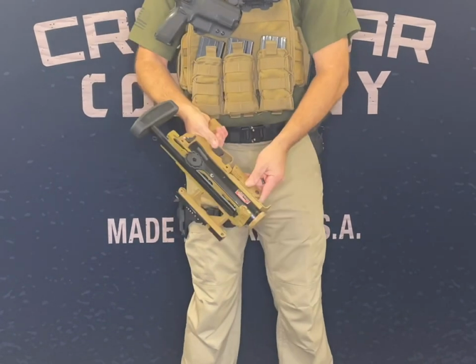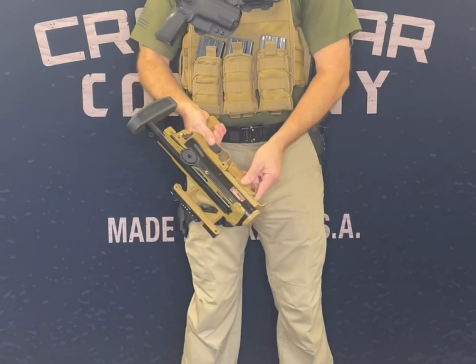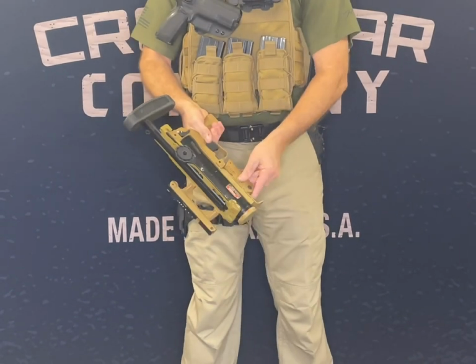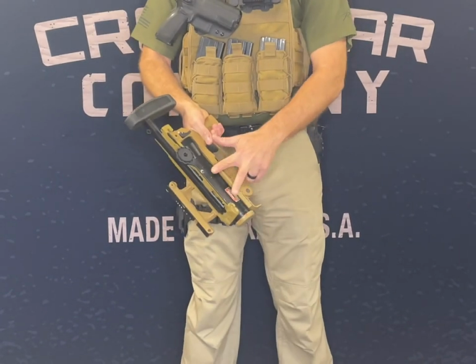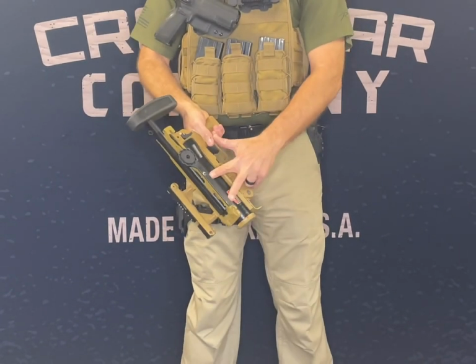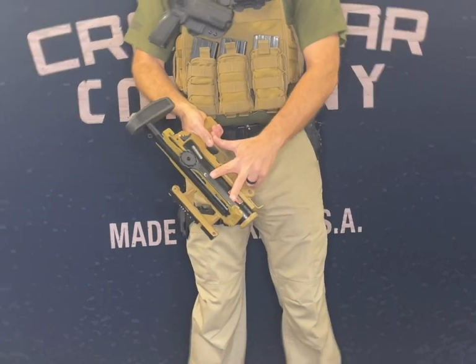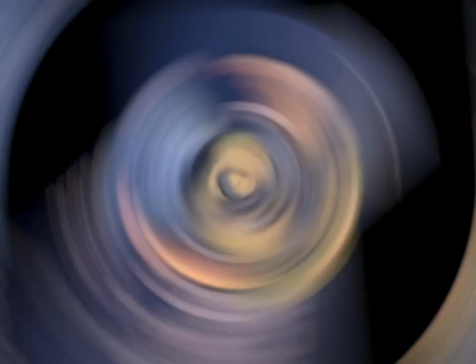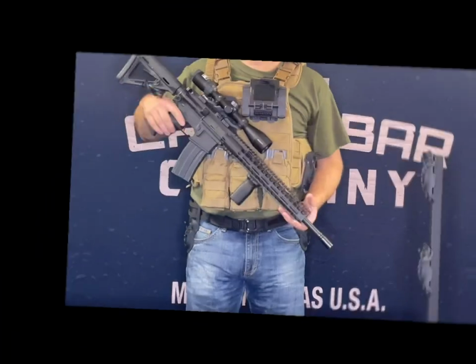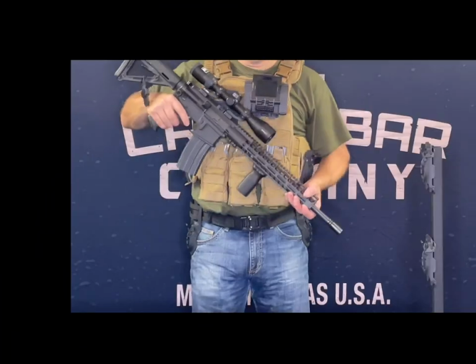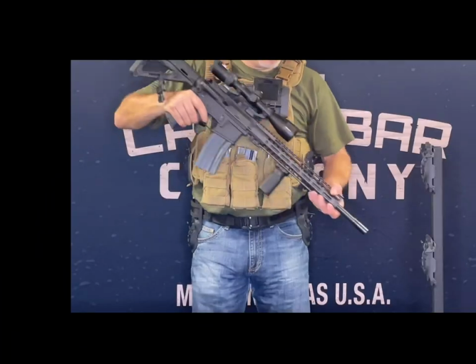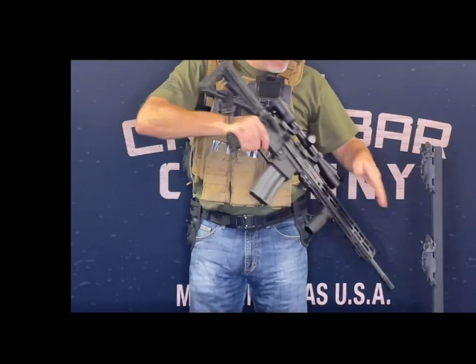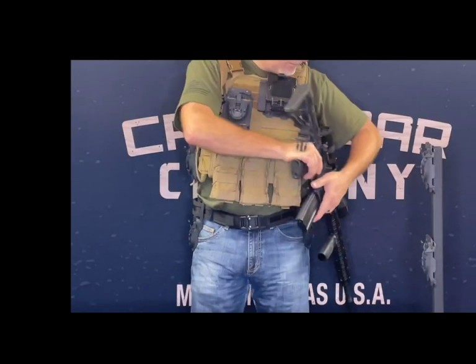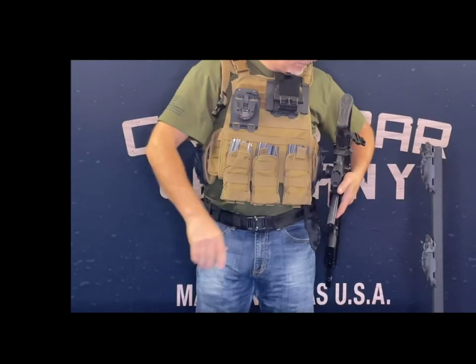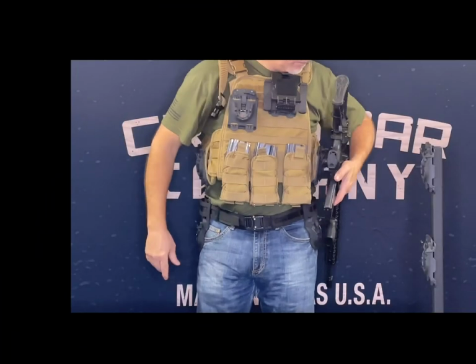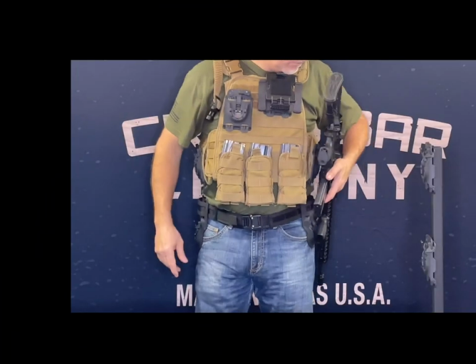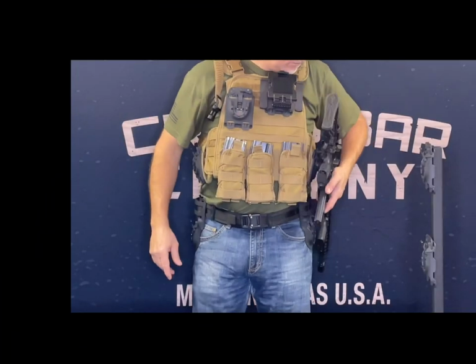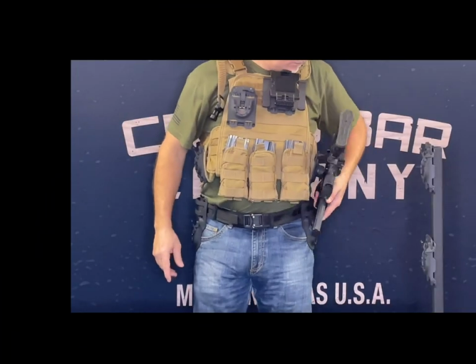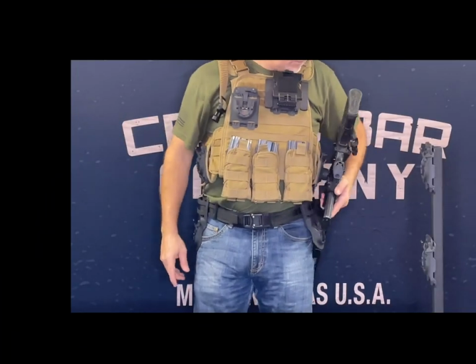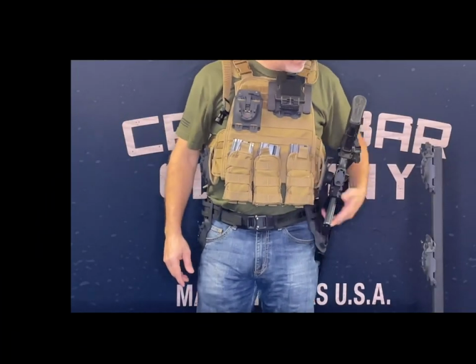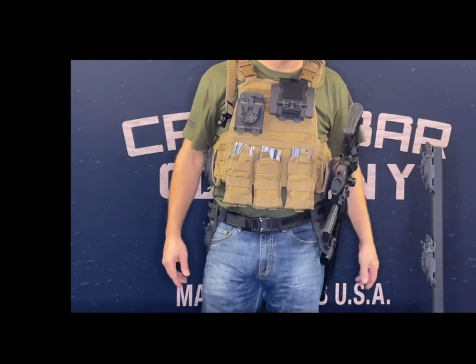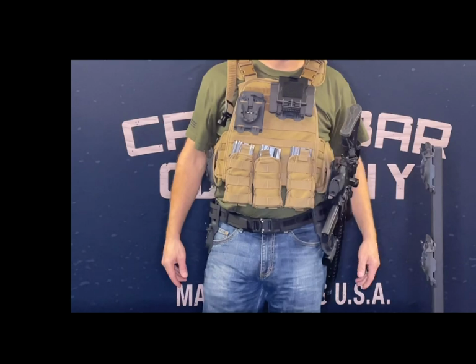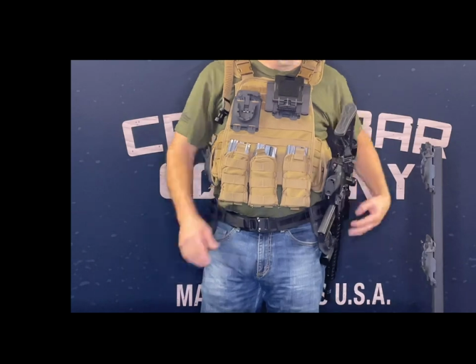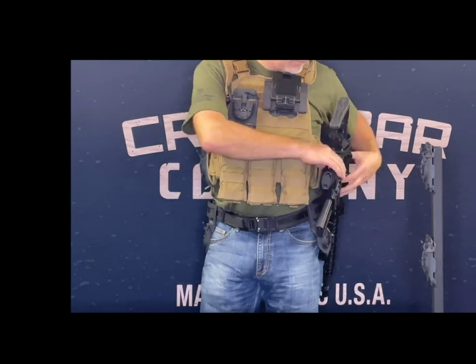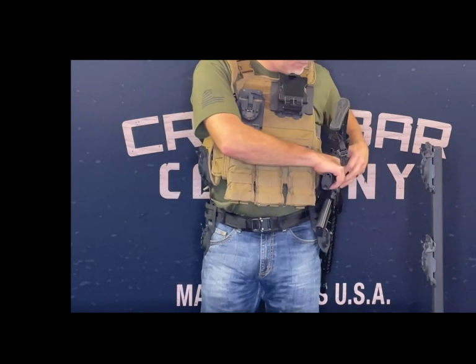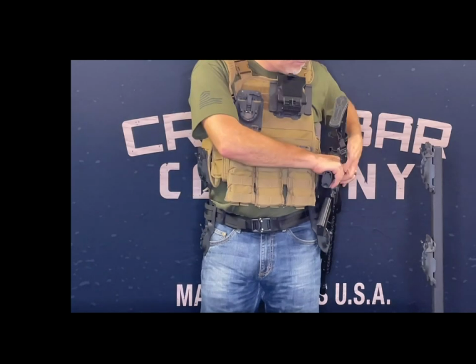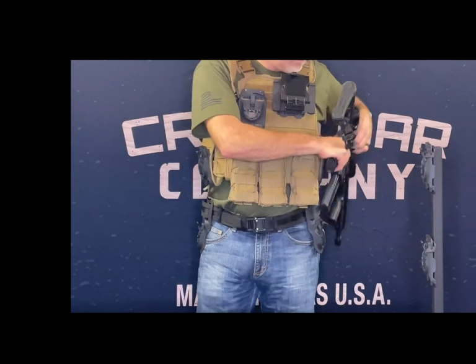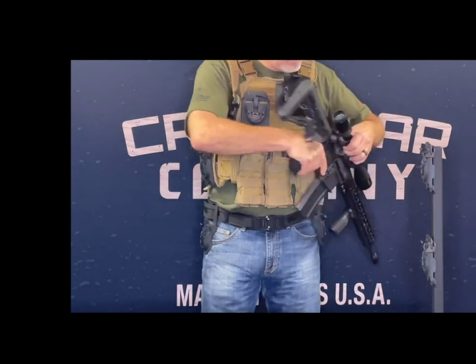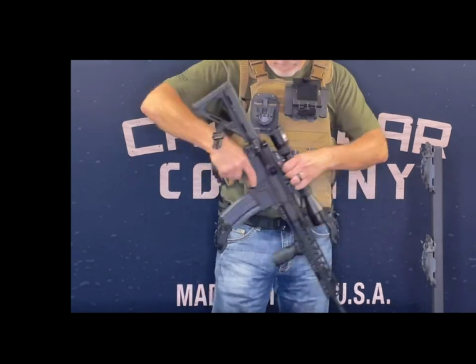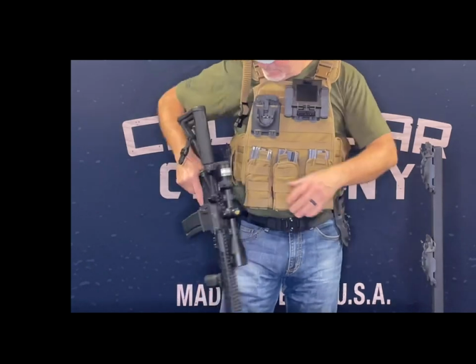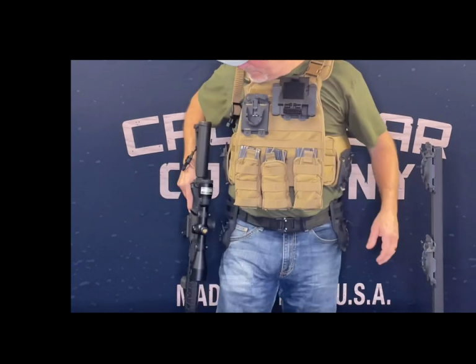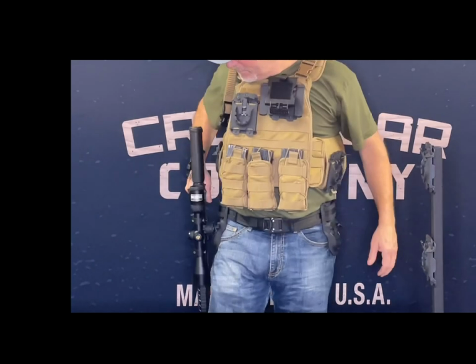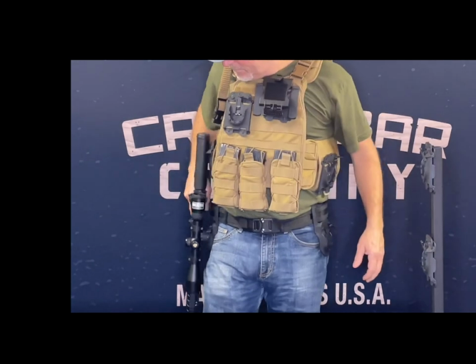Check out our website for available AIMS mount accessories, and if you have any questions, please contact Crossbar Company. Thanks.